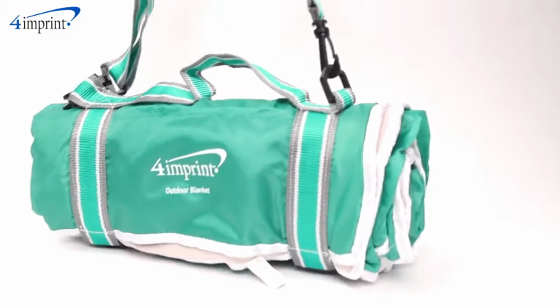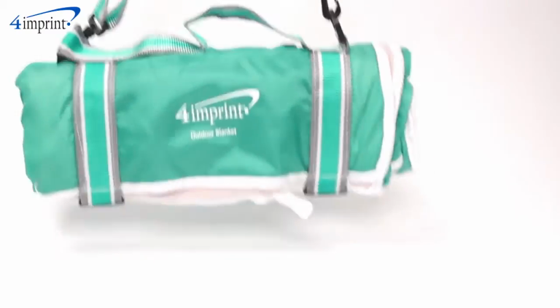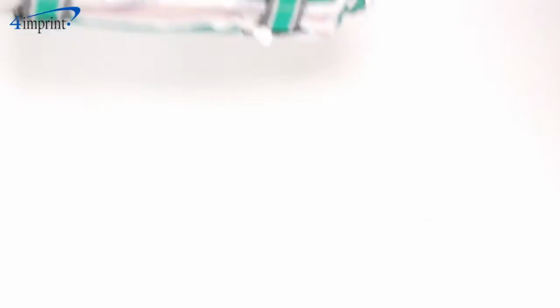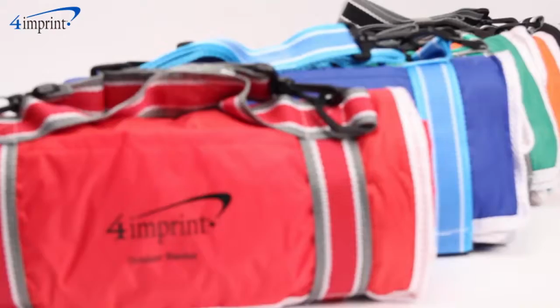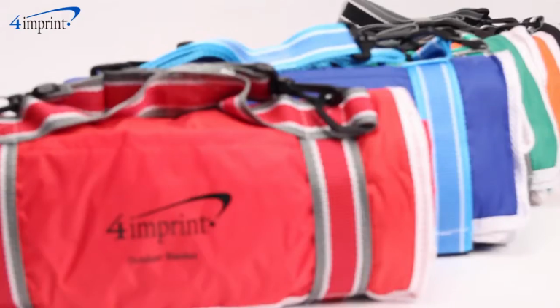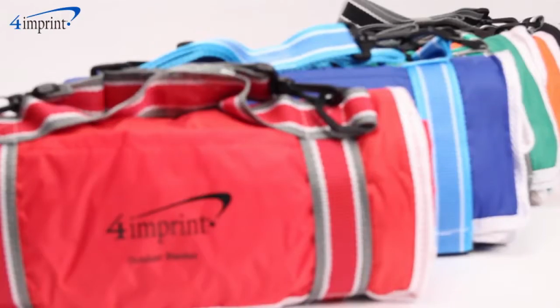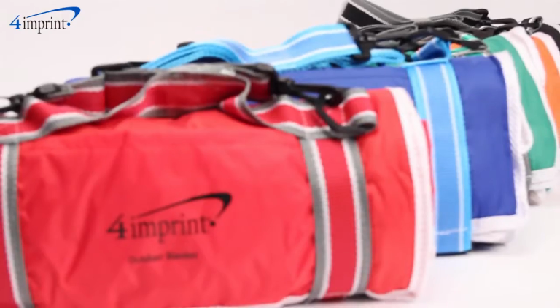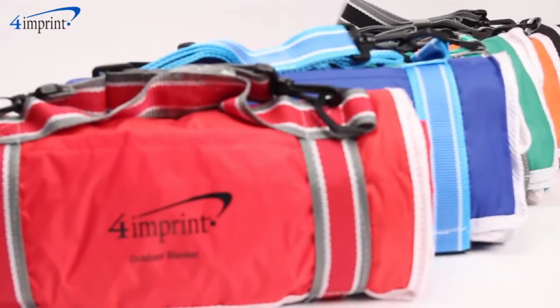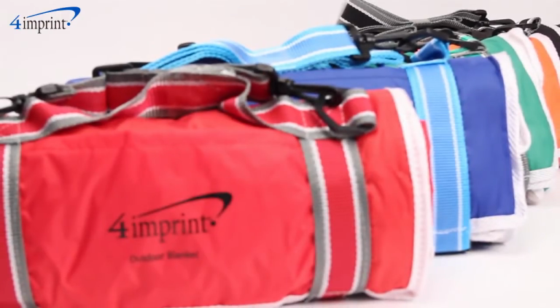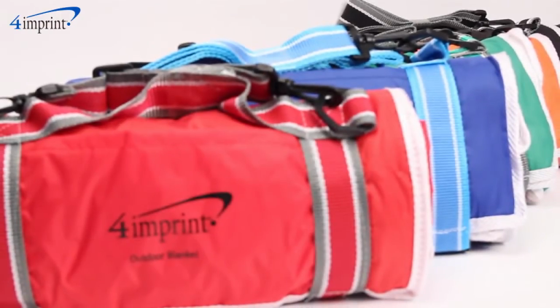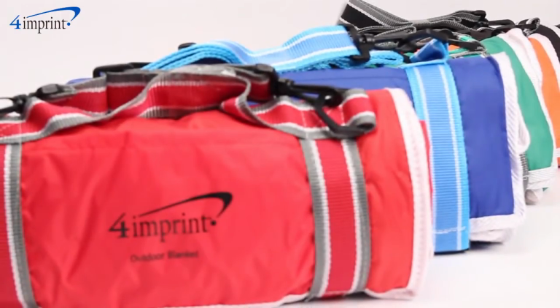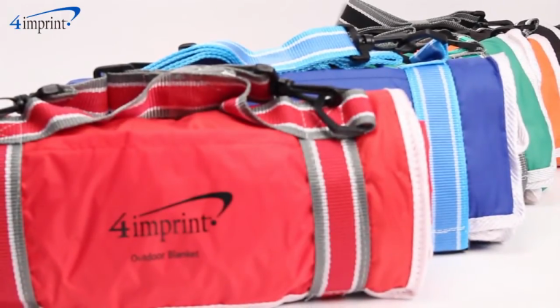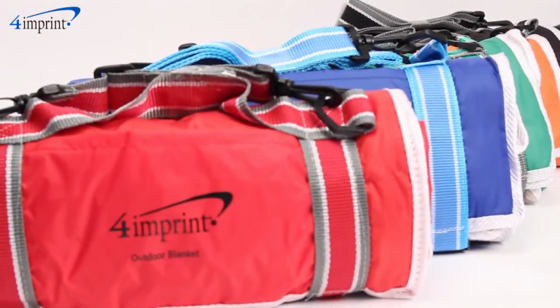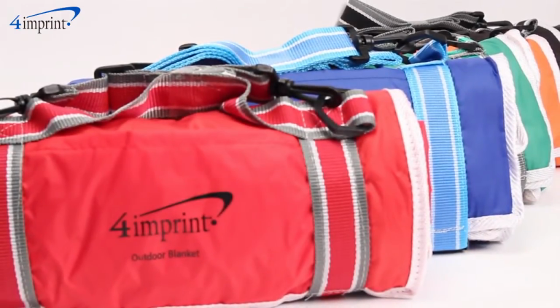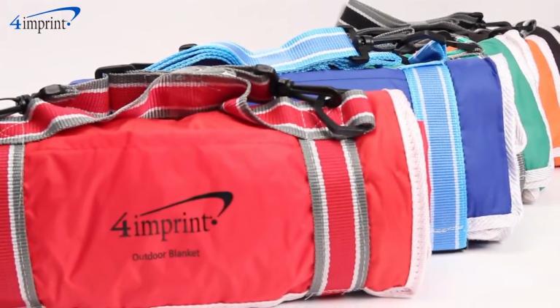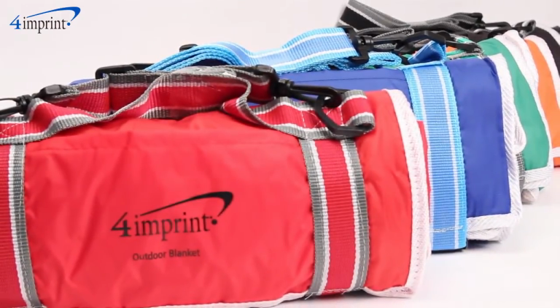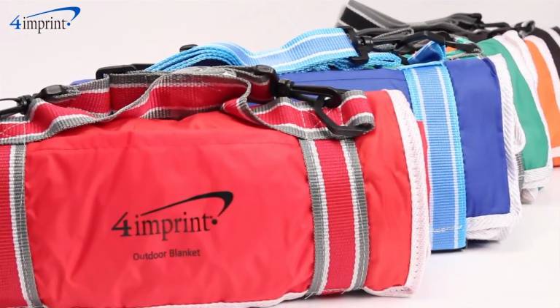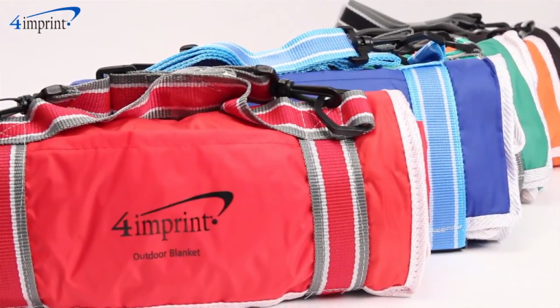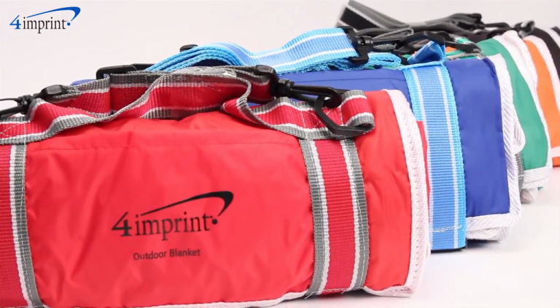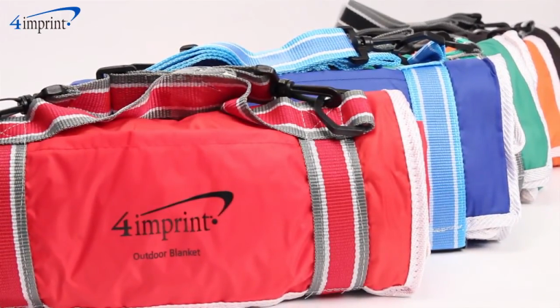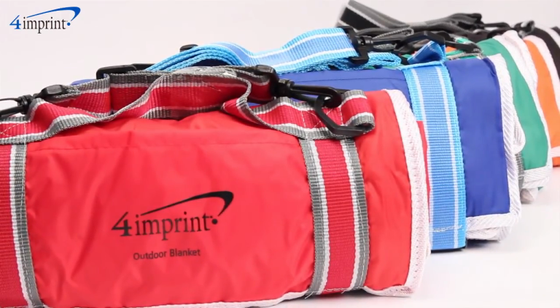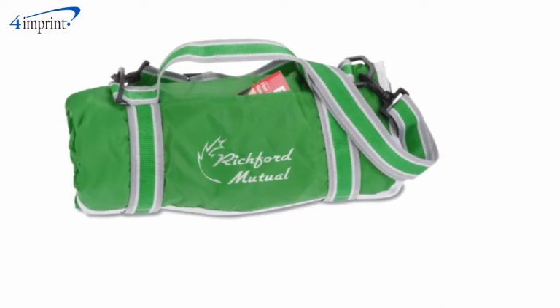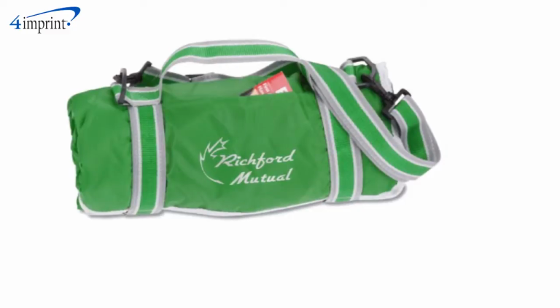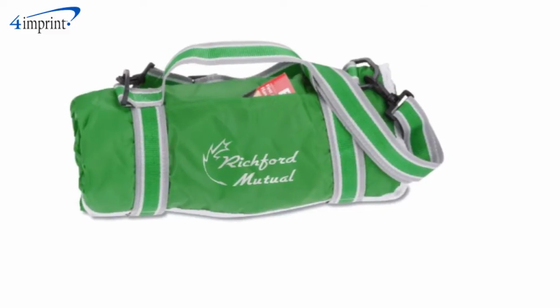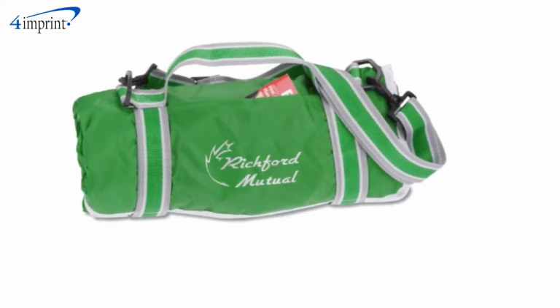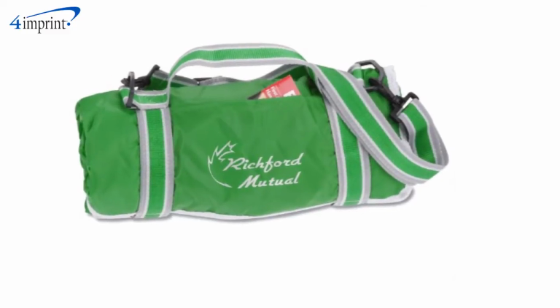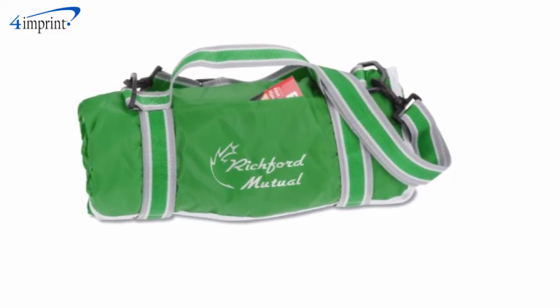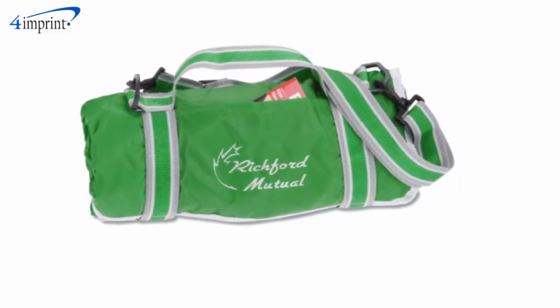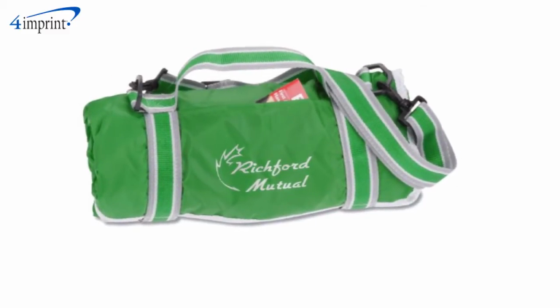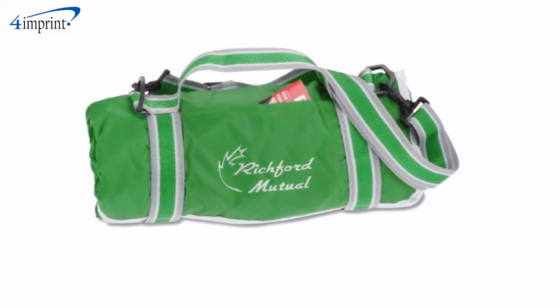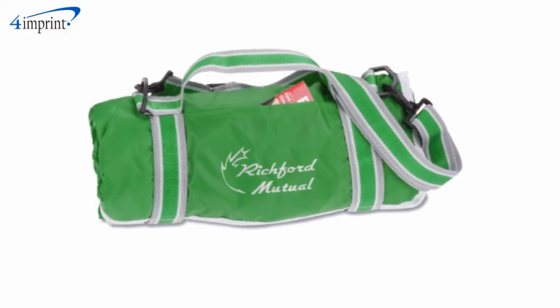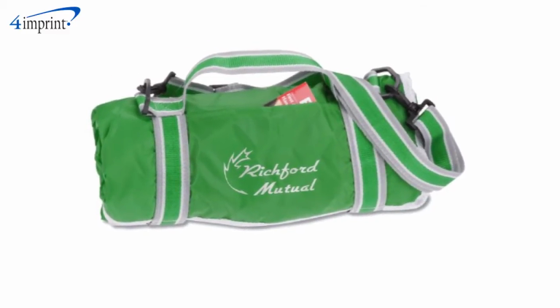These blankets are available in several fun colors to best match your logo, and your price includes a one color imprint on the front panel.